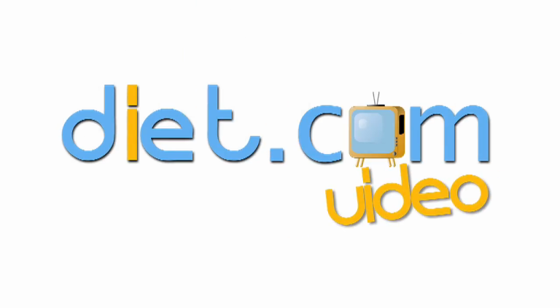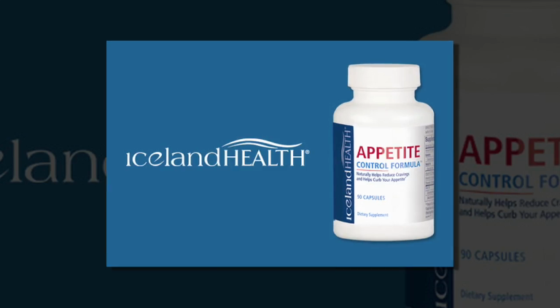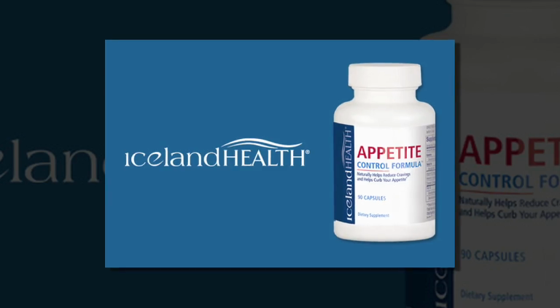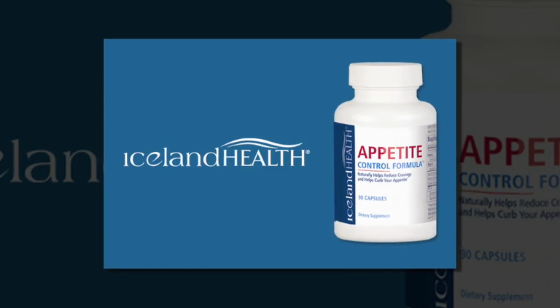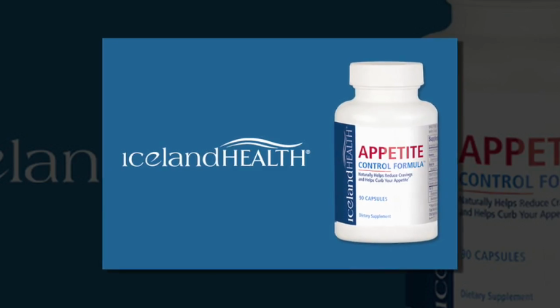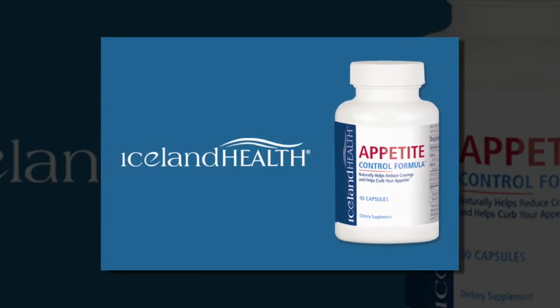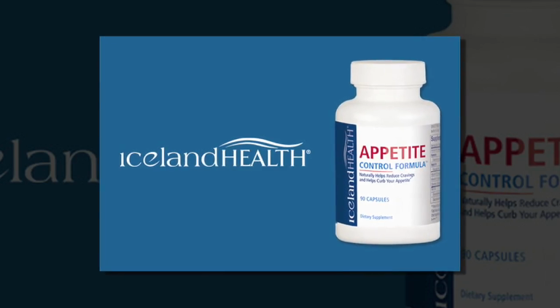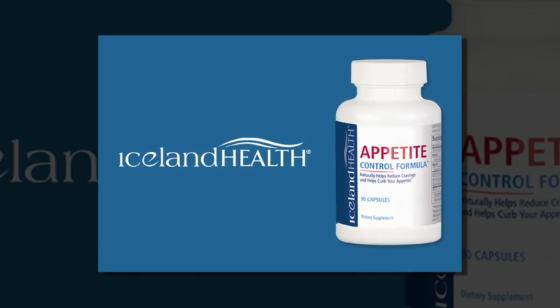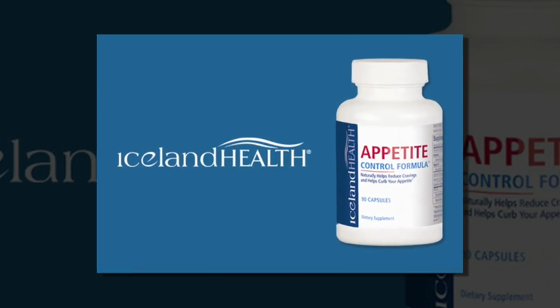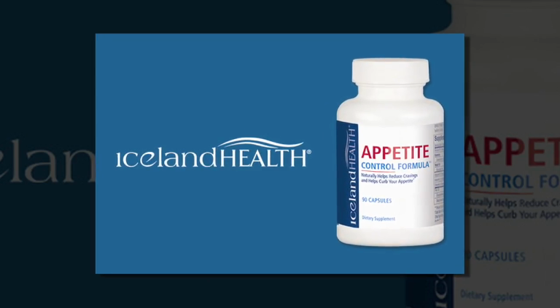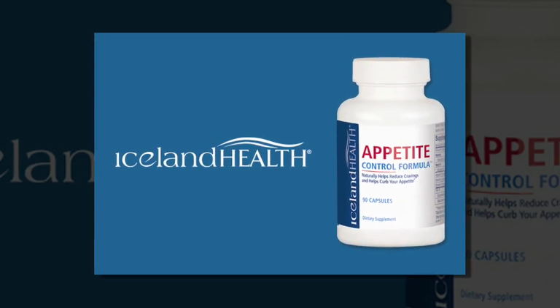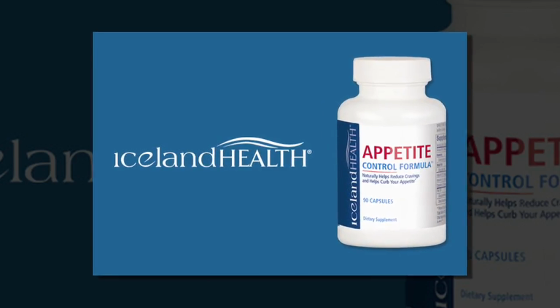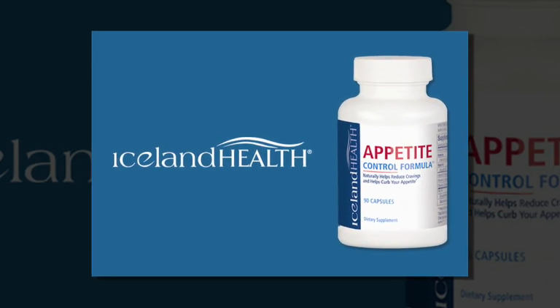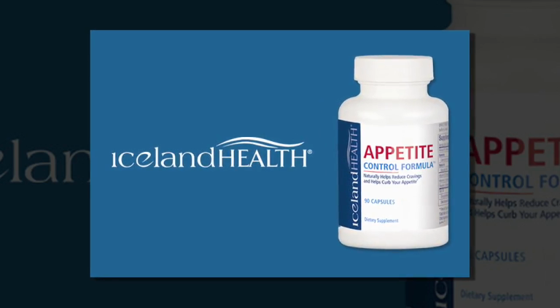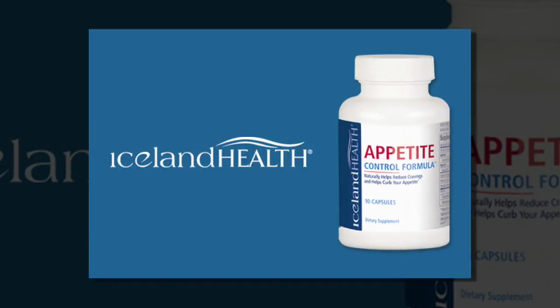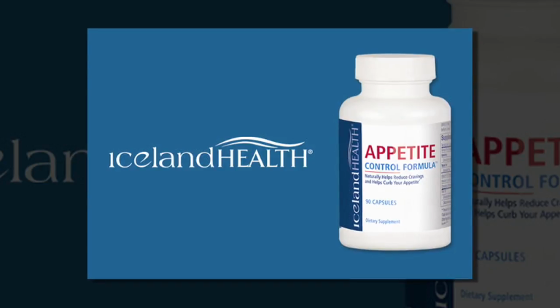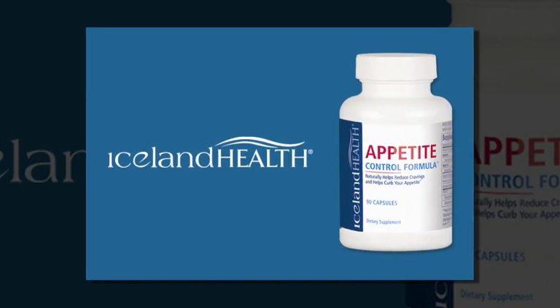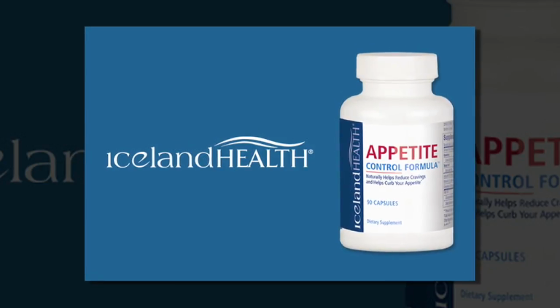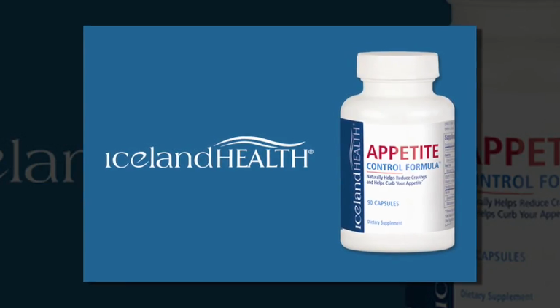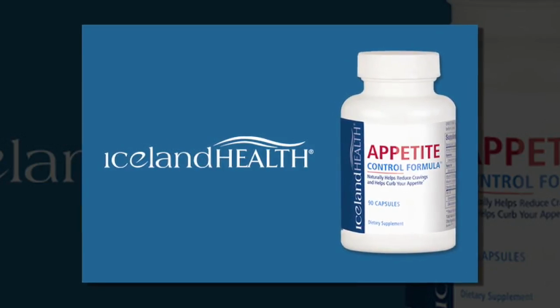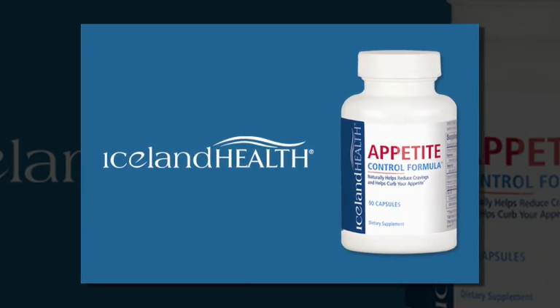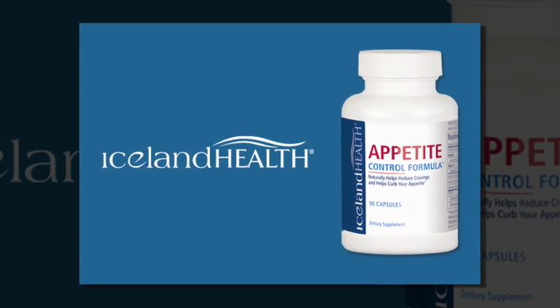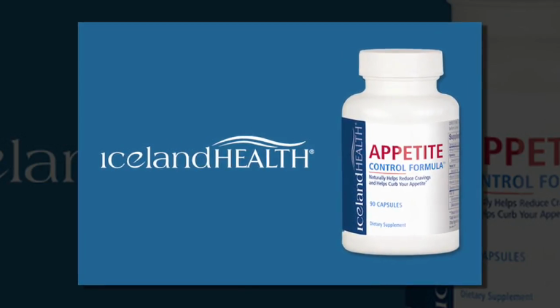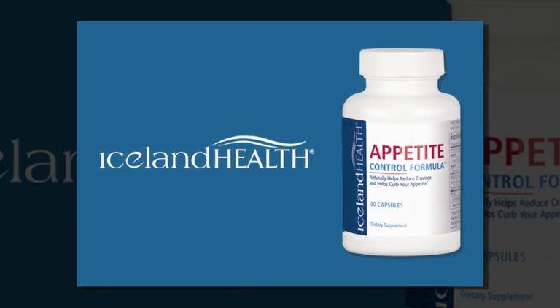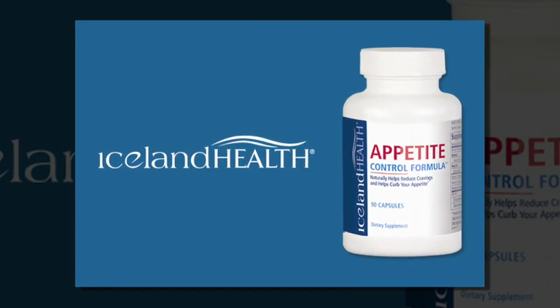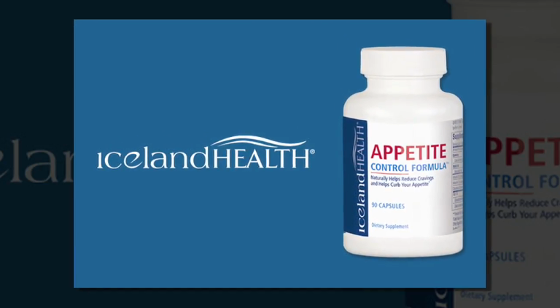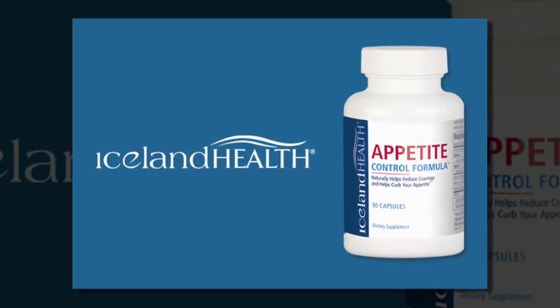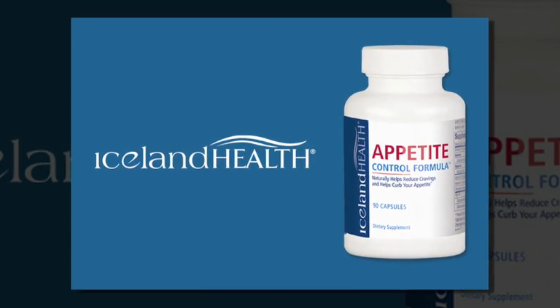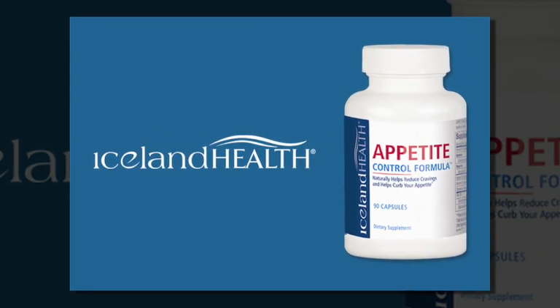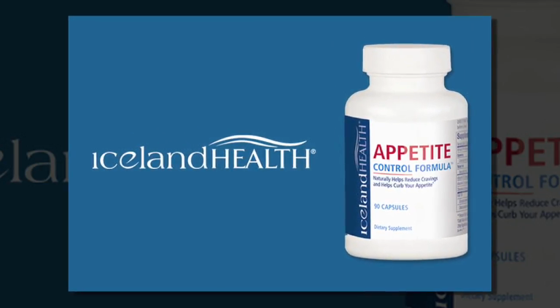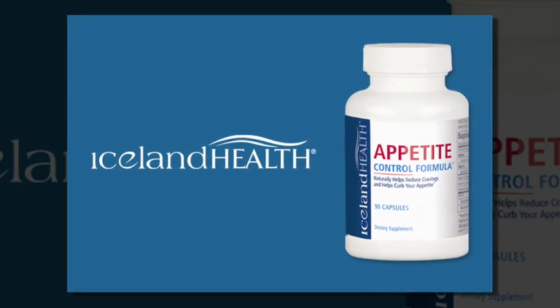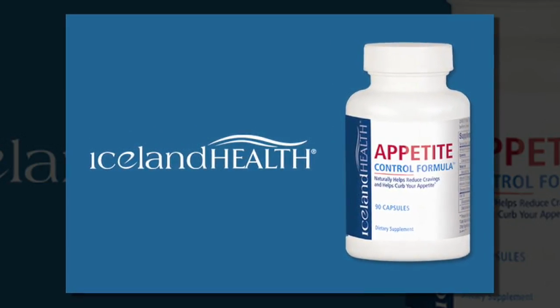Iceland health appetite control formula: the safe, natural way to help control your appetite instead of having it control you.